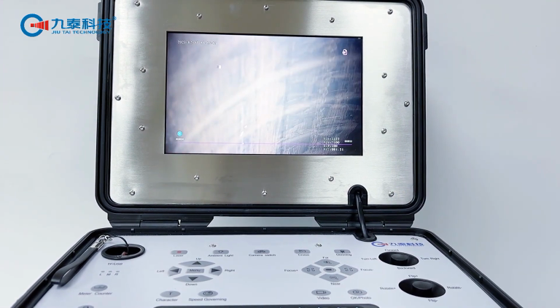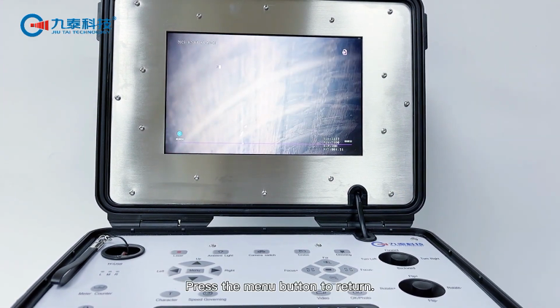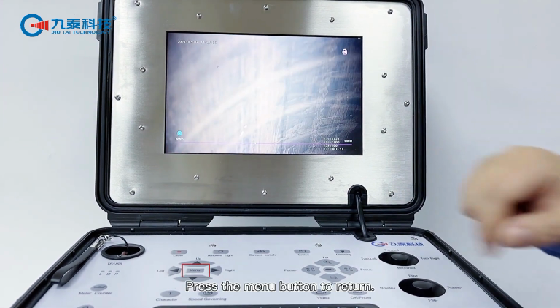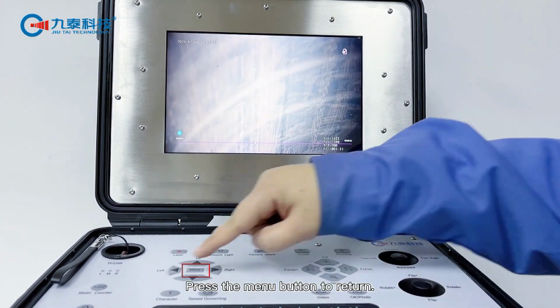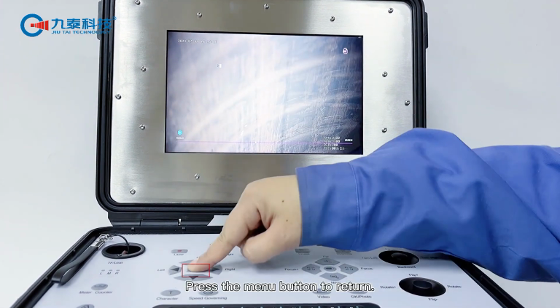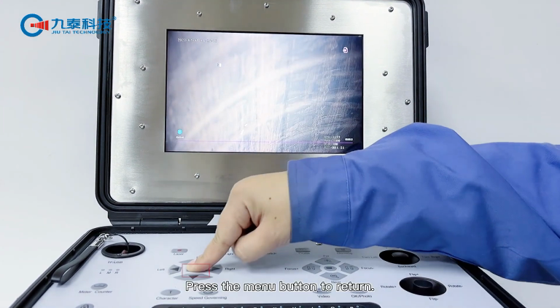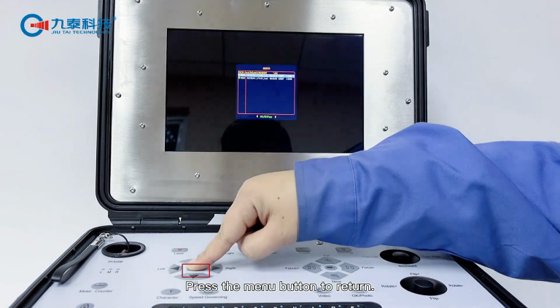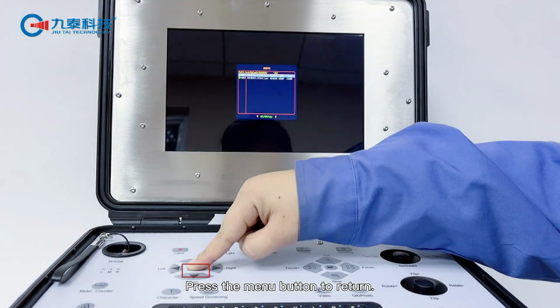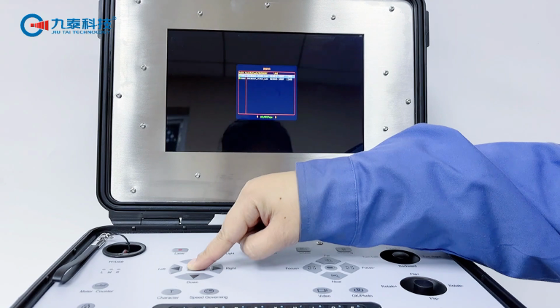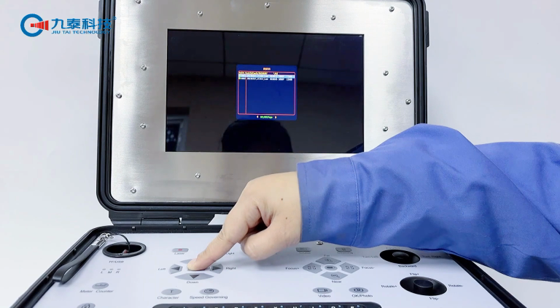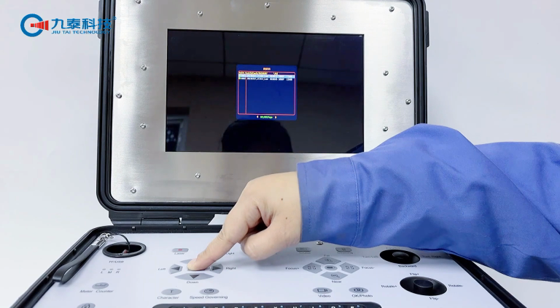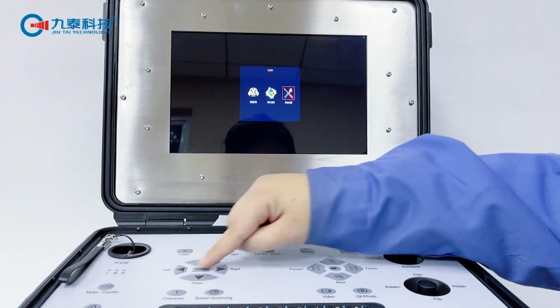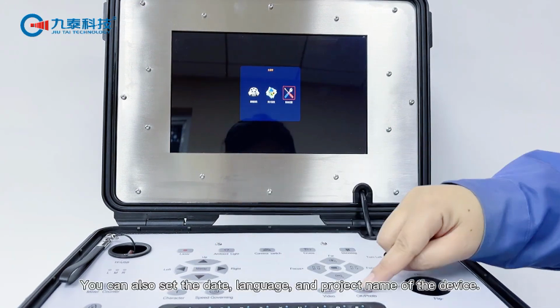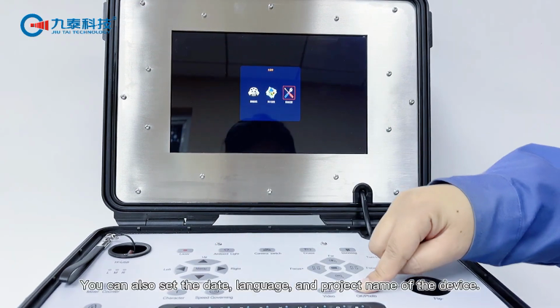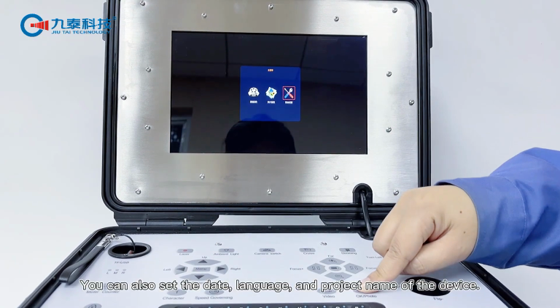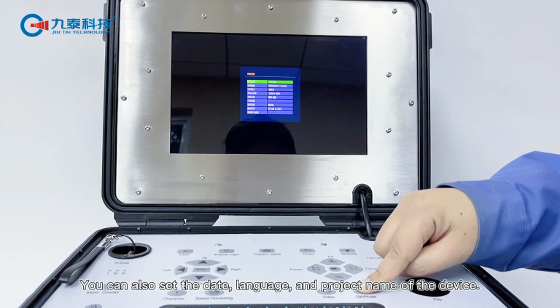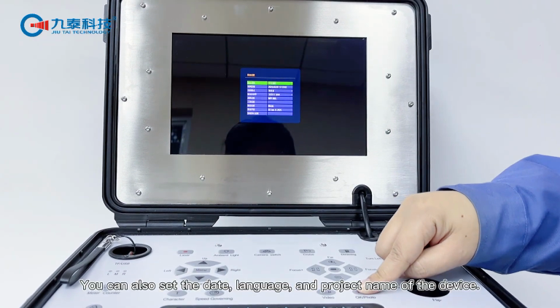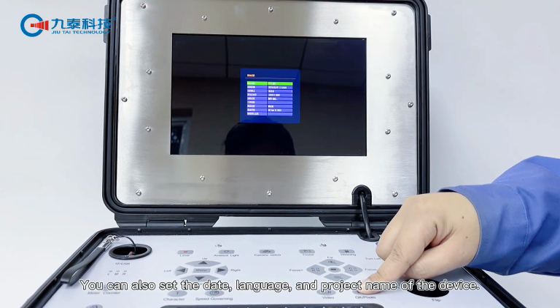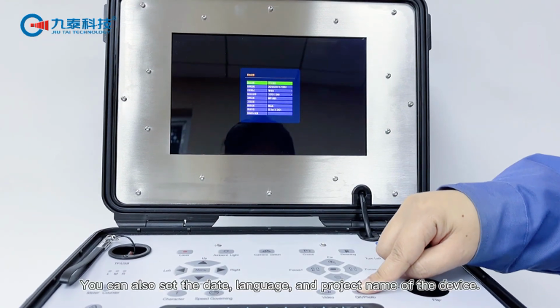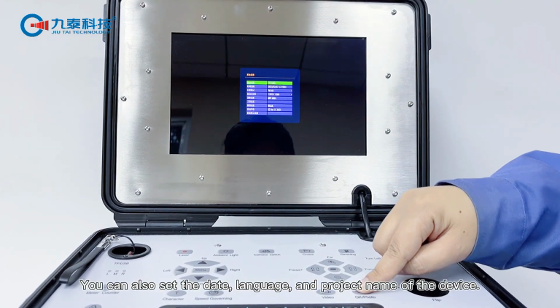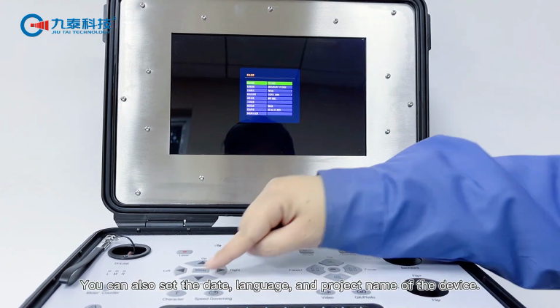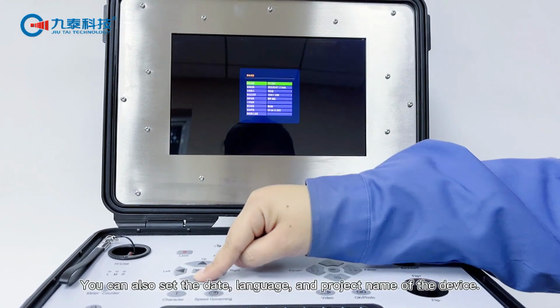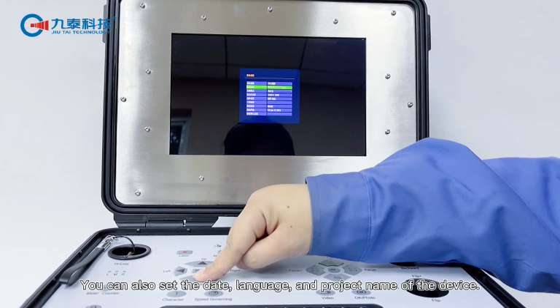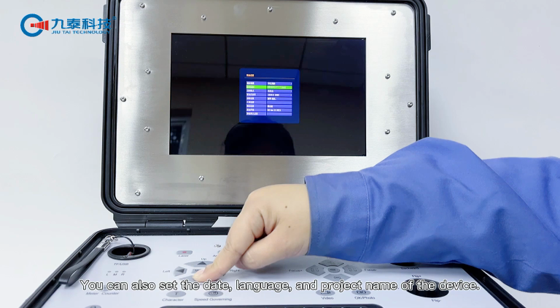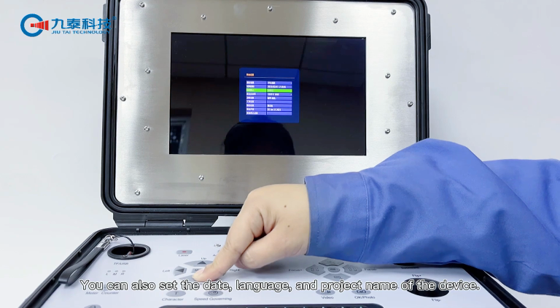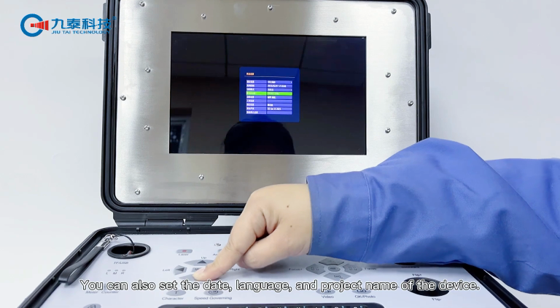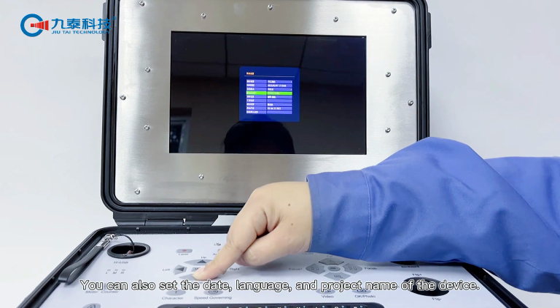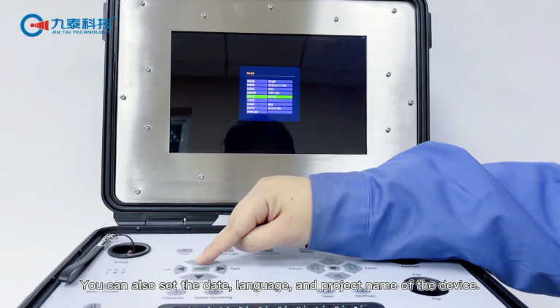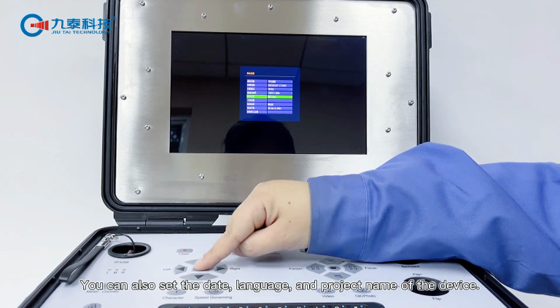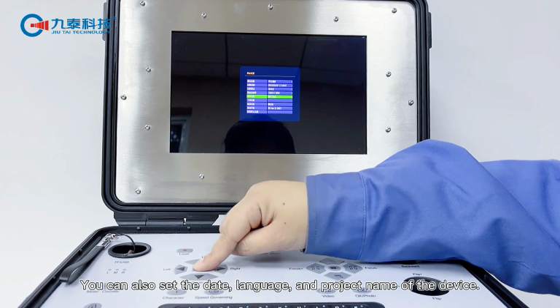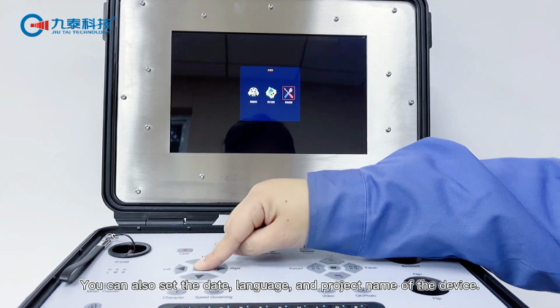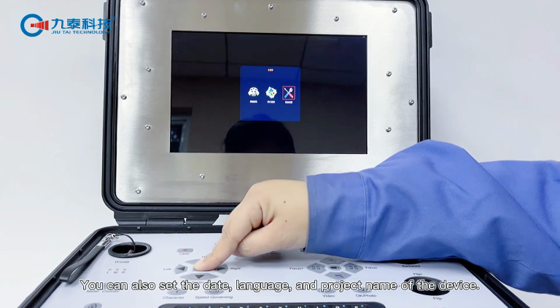Press the menu button to return. You can also set the date, language, and project name of the device.